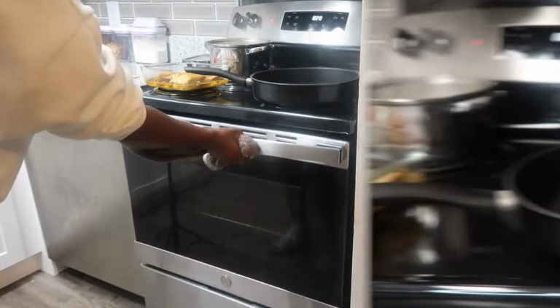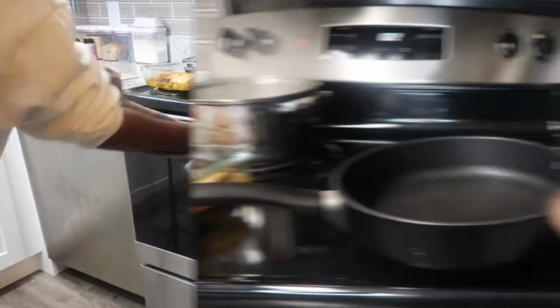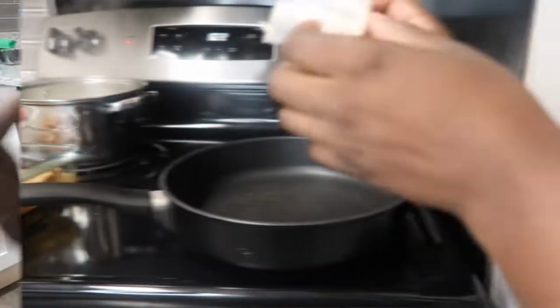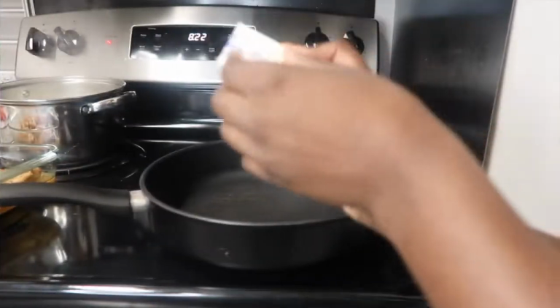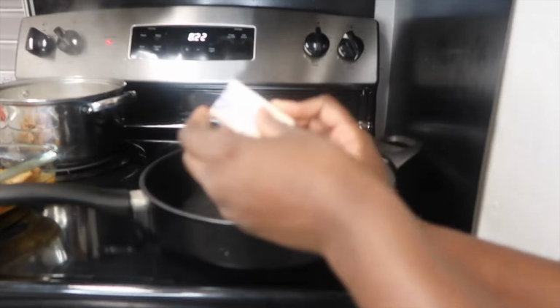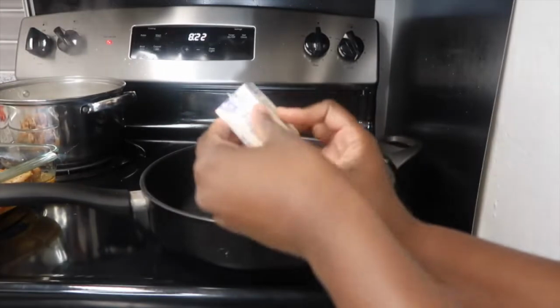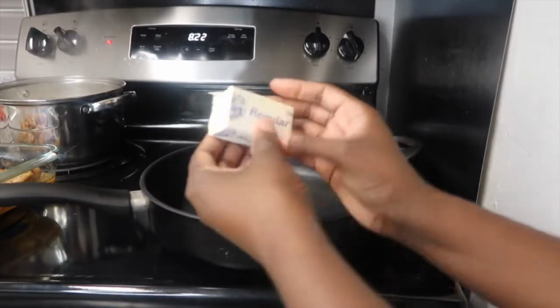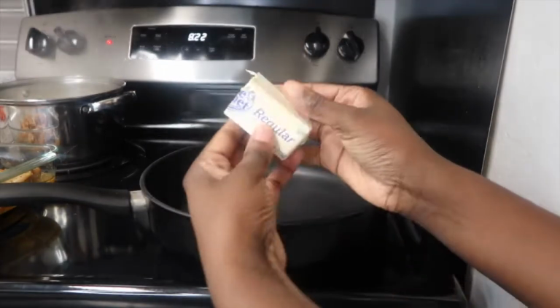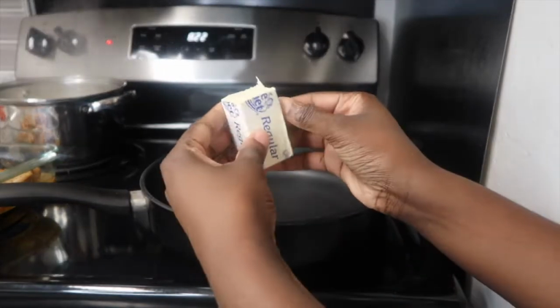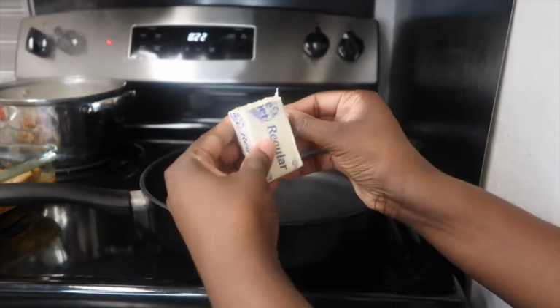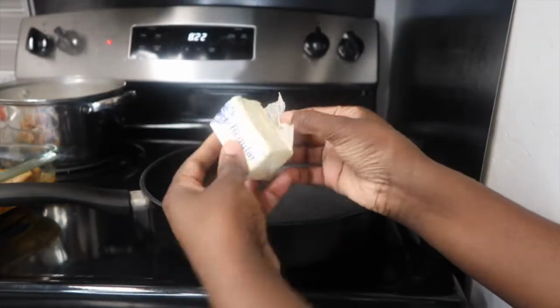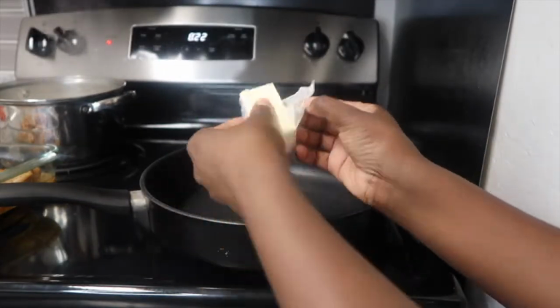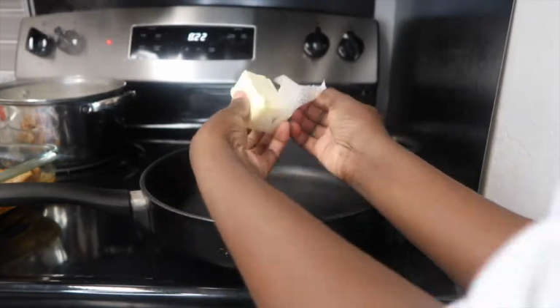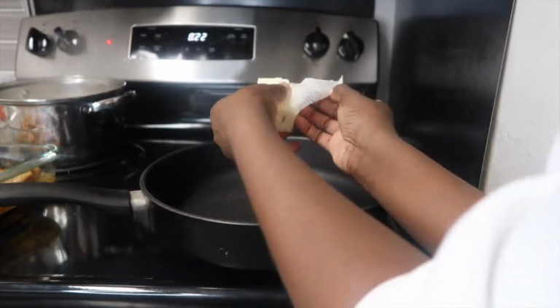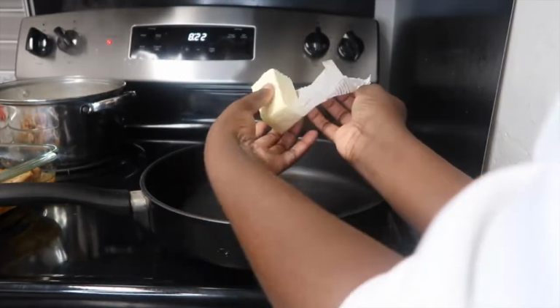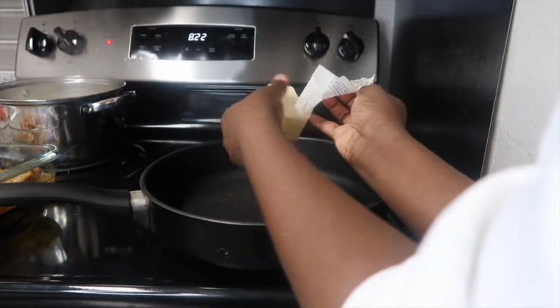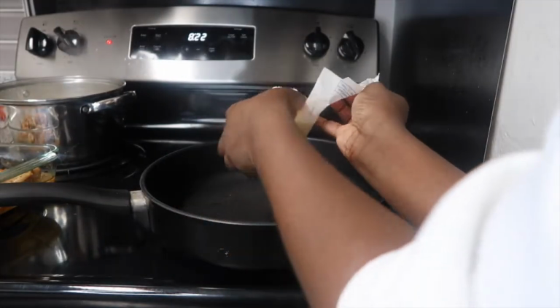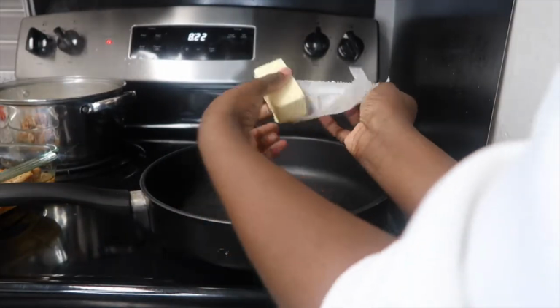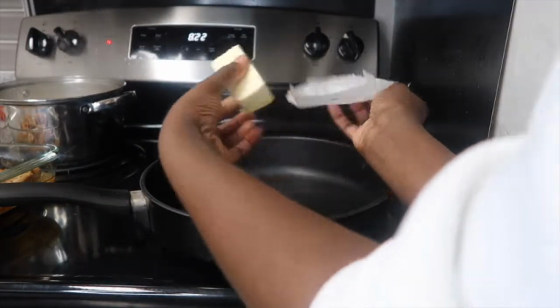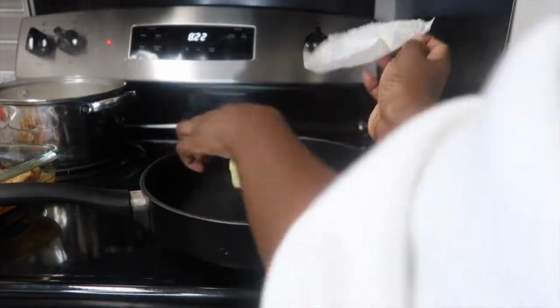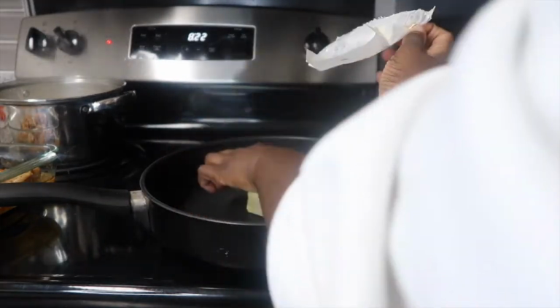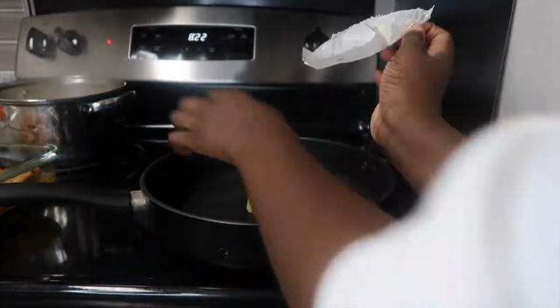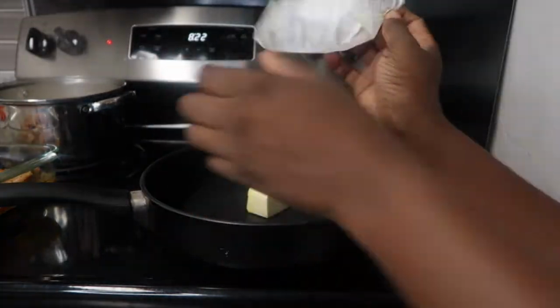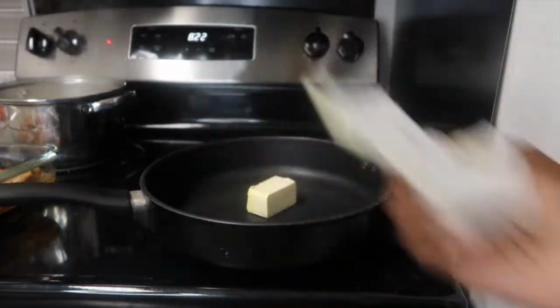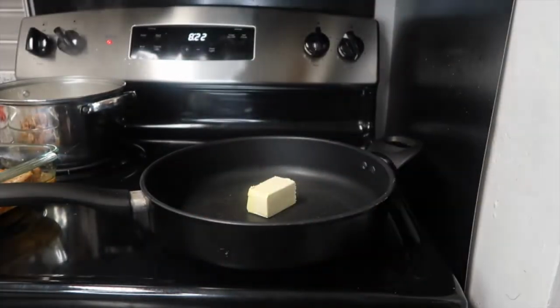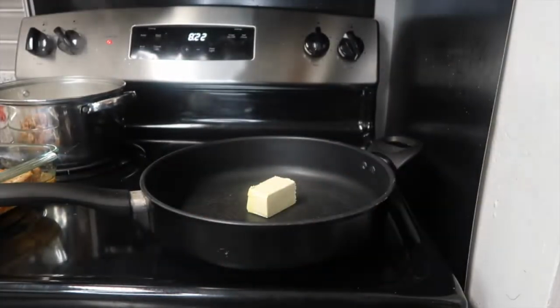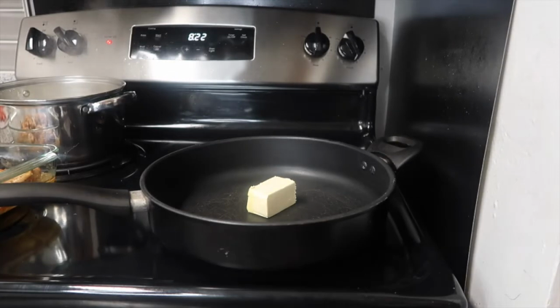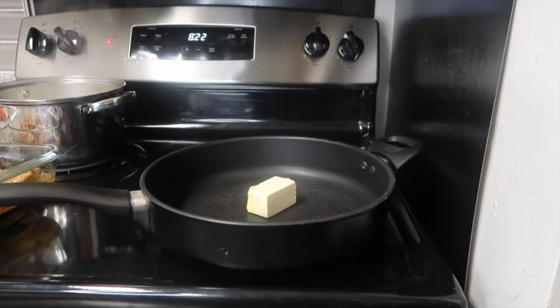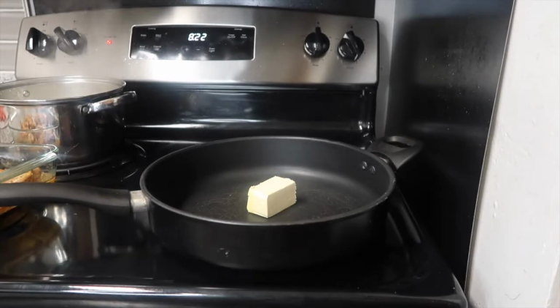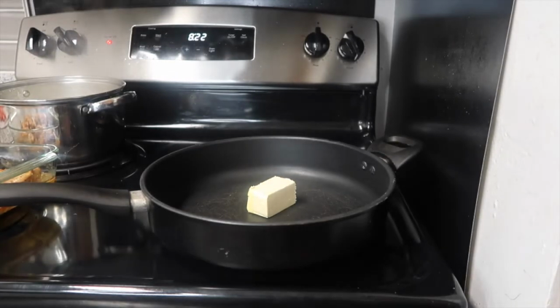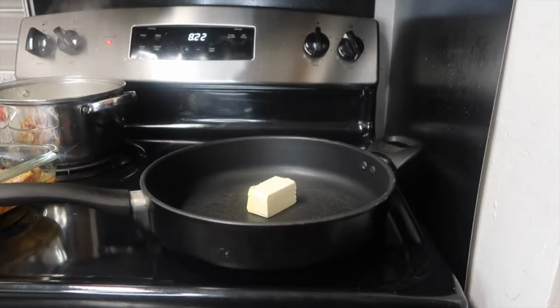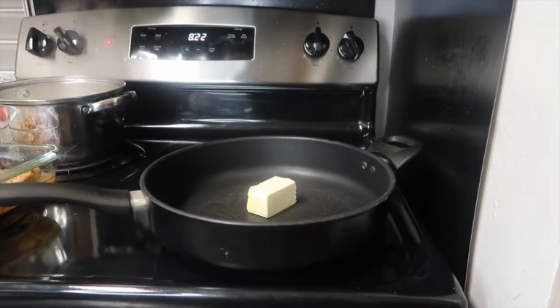First we're gonna put half a piece of butter because we're gonna do the vegetables first. We'll sit that in there and let it melt.